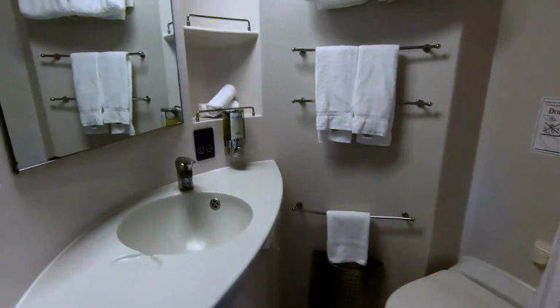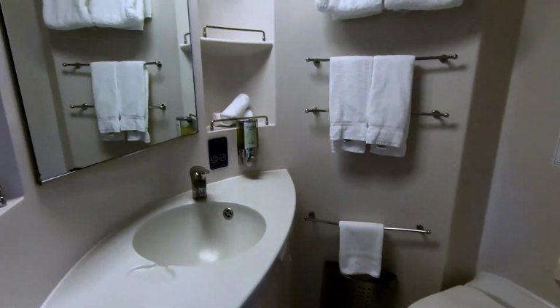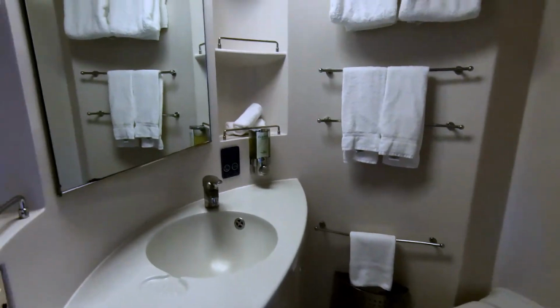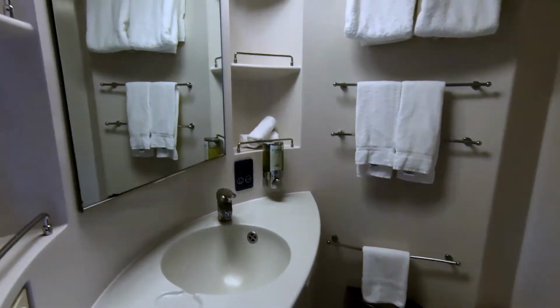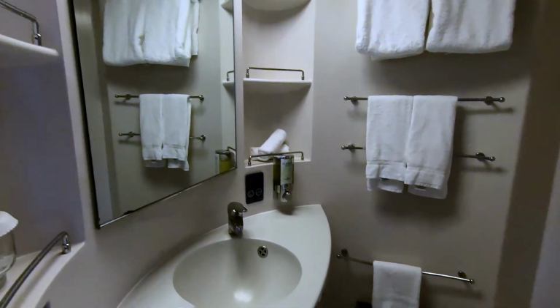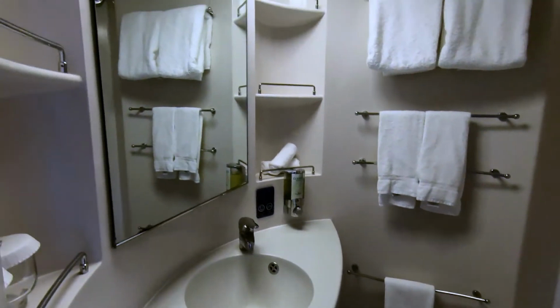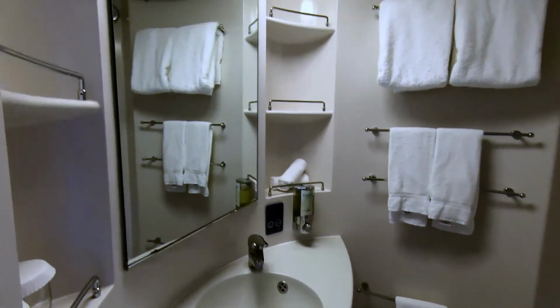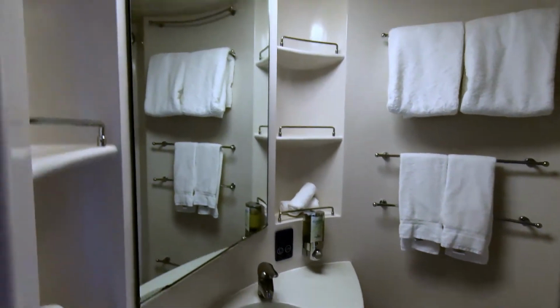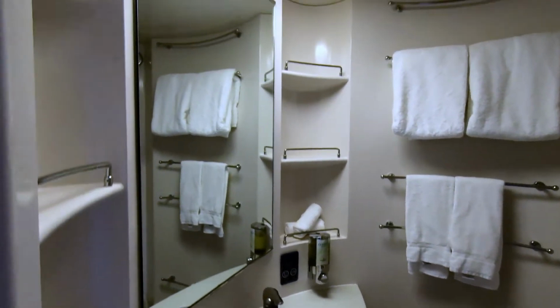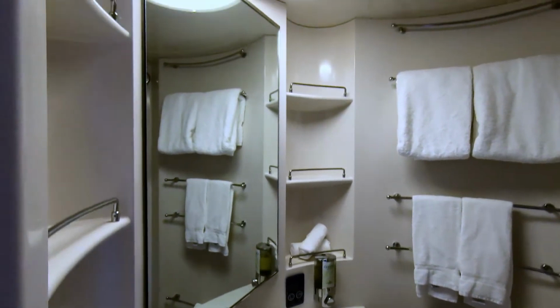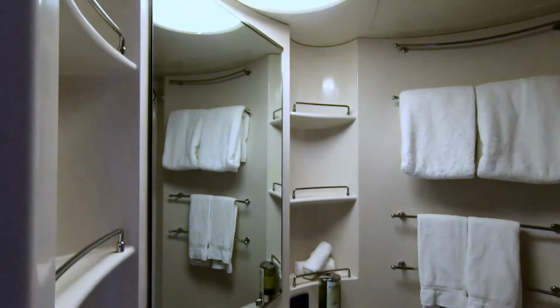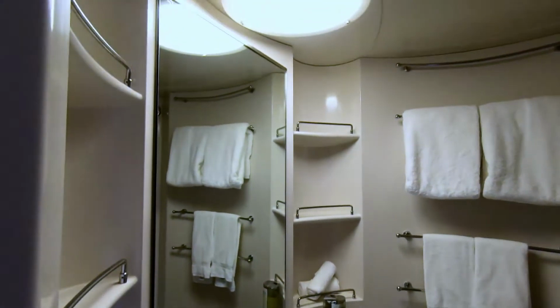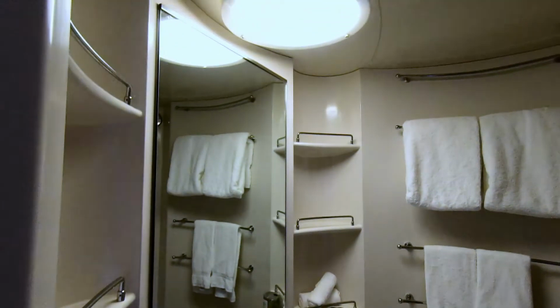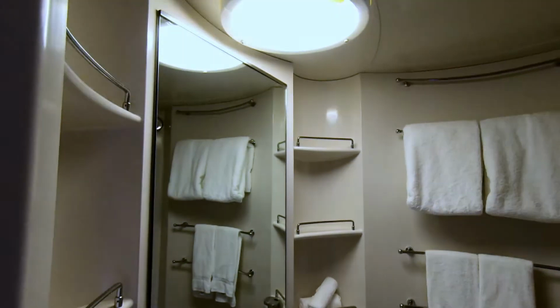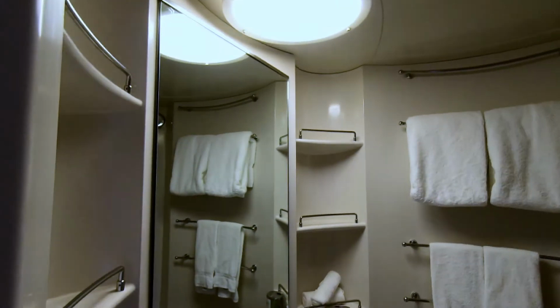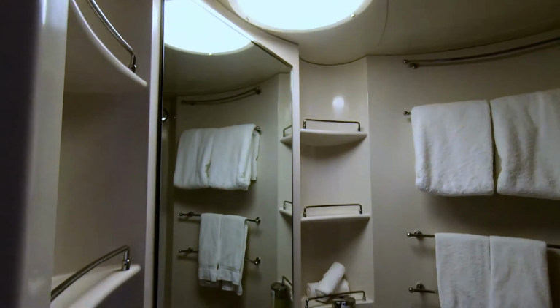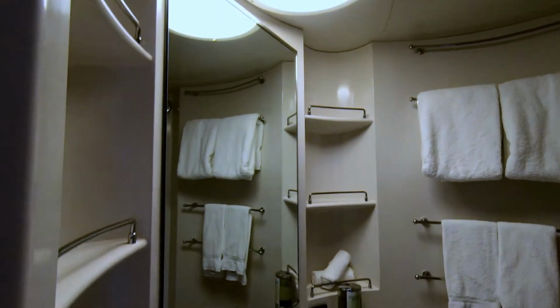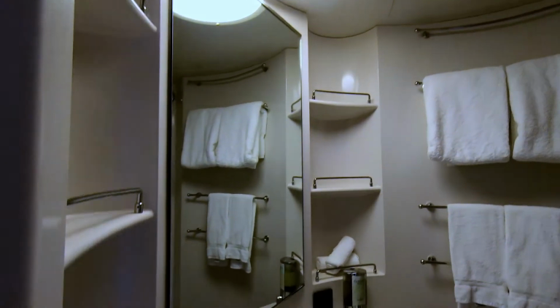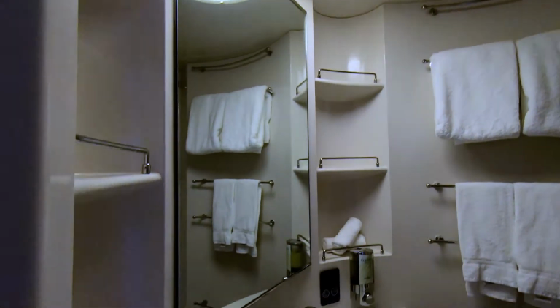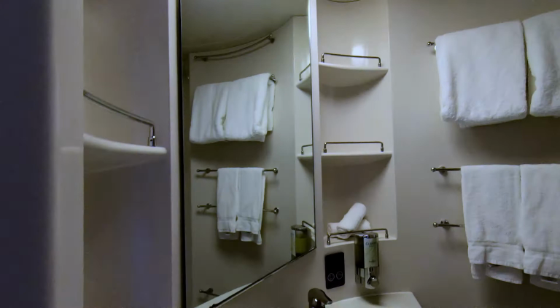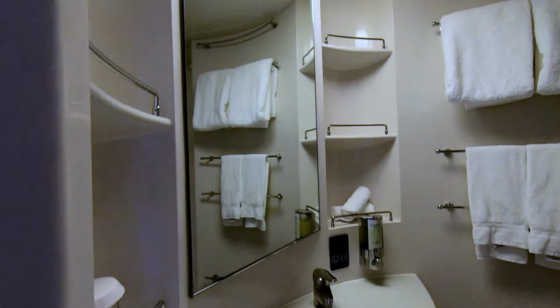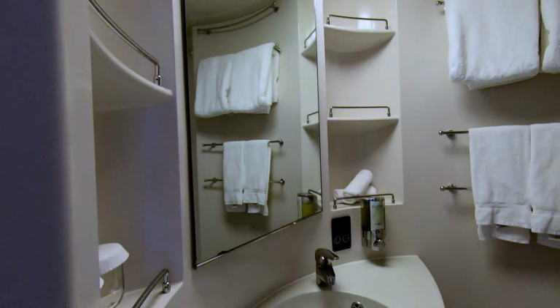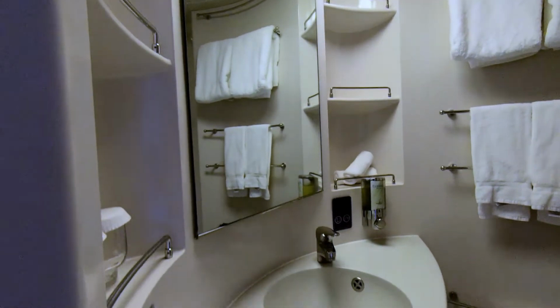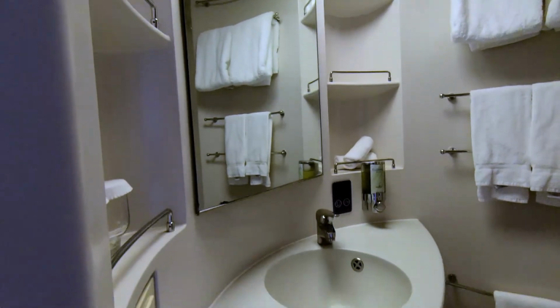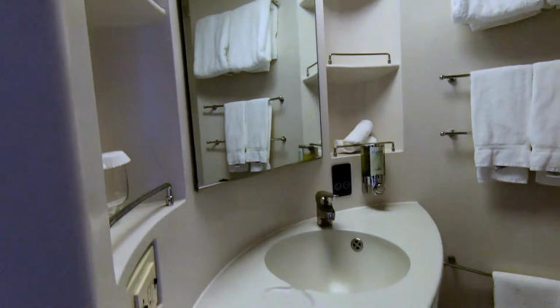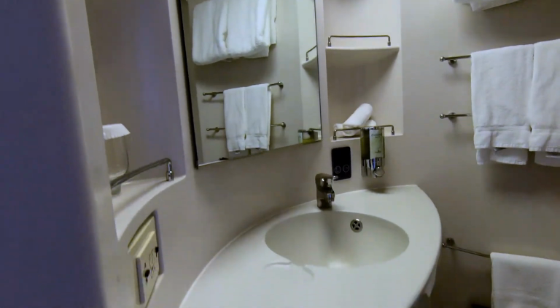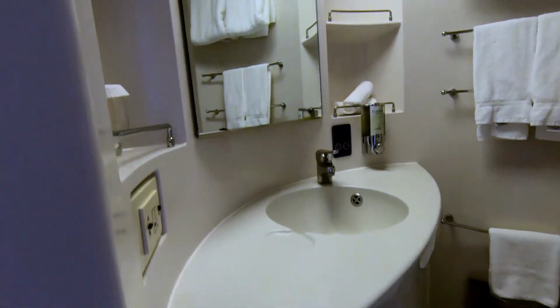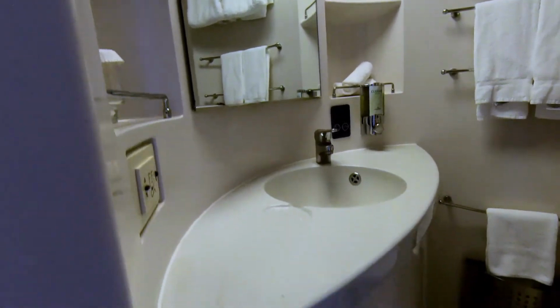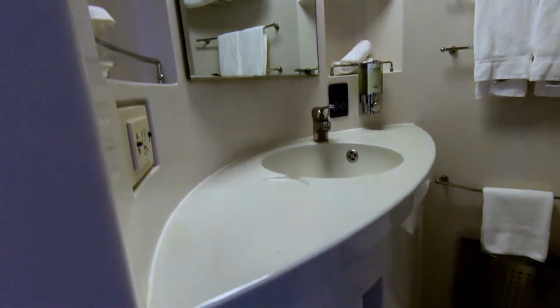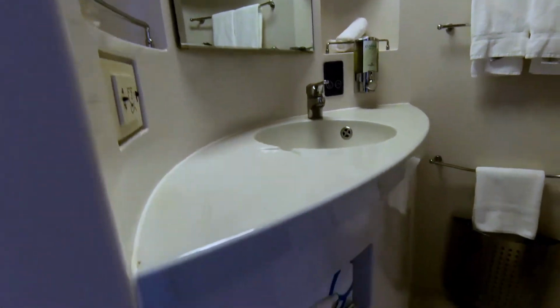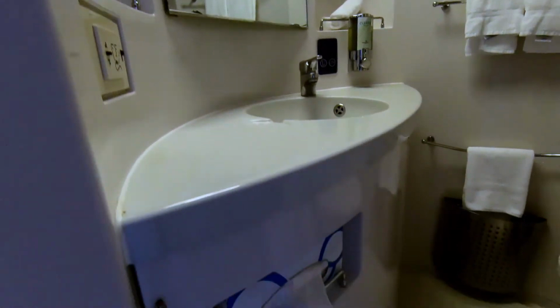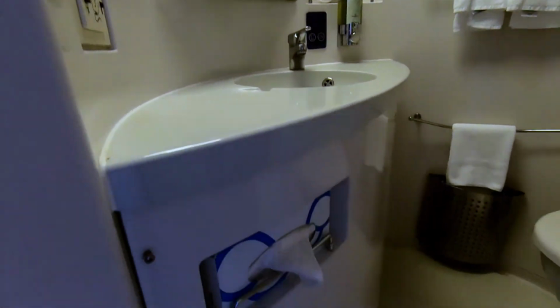The bathroom is standard and clean, but standard size.